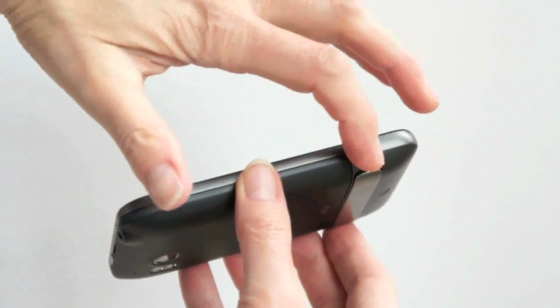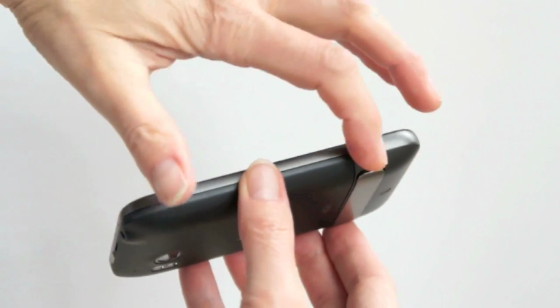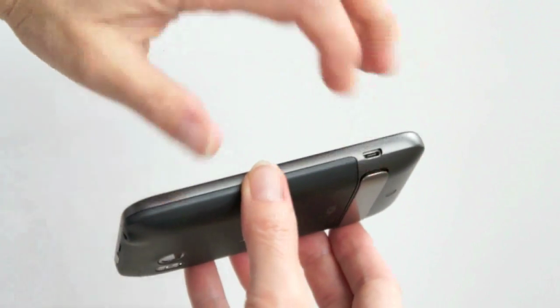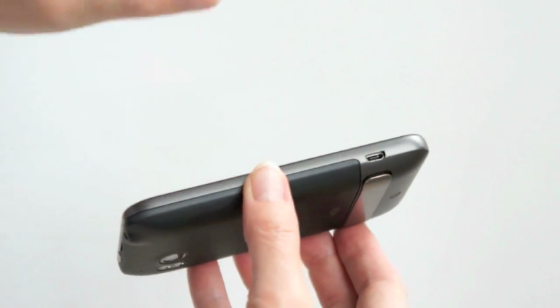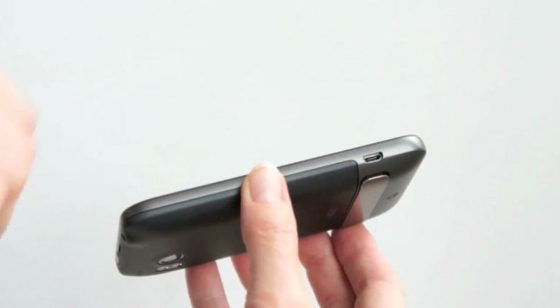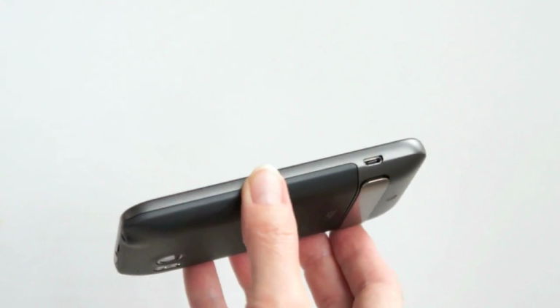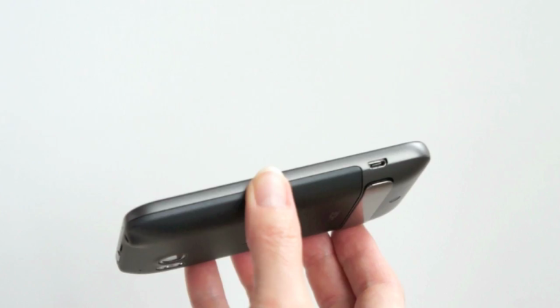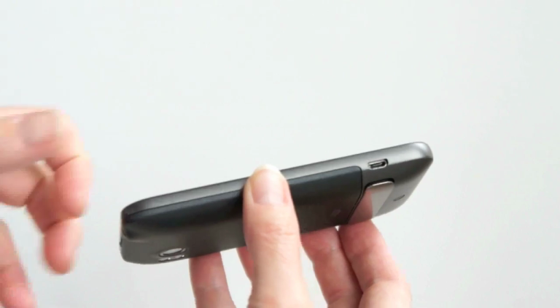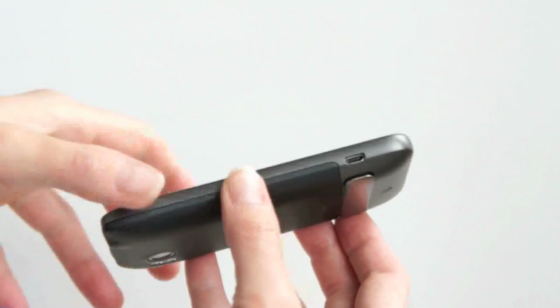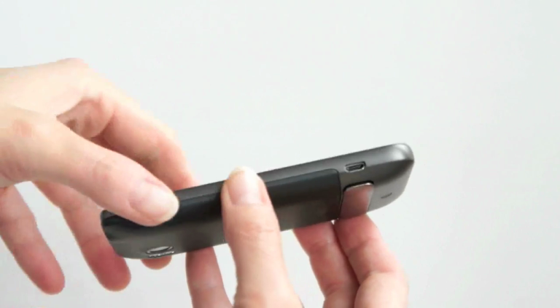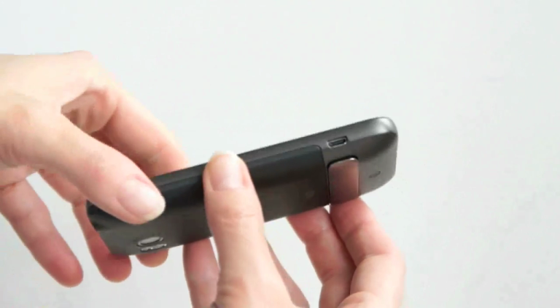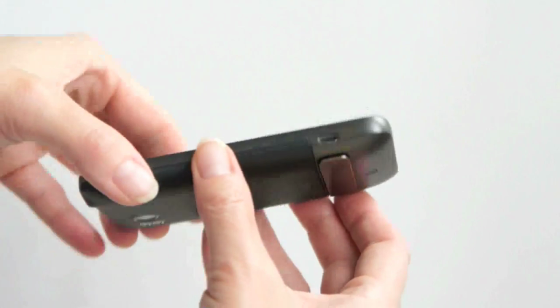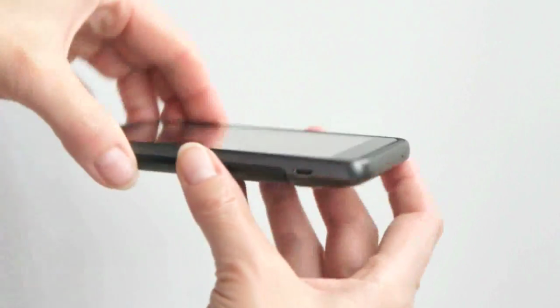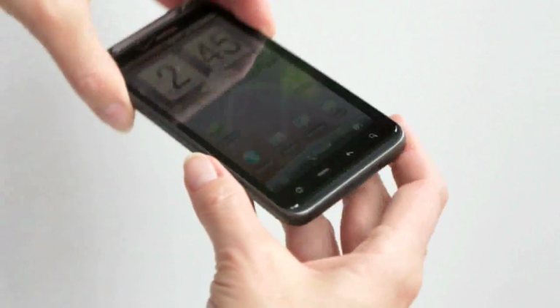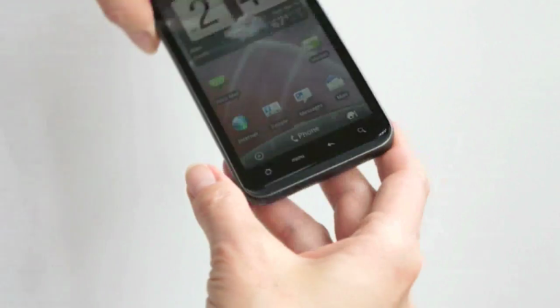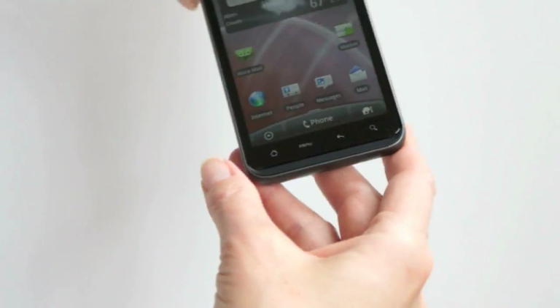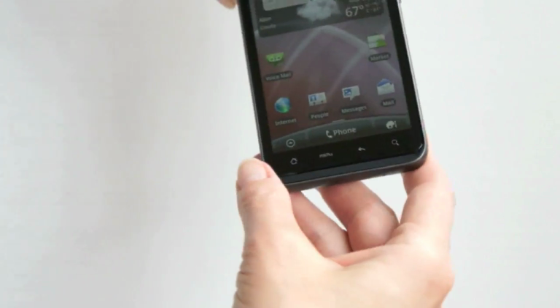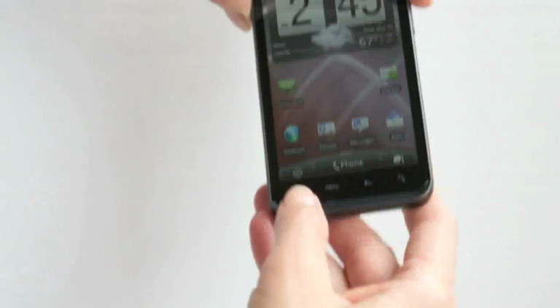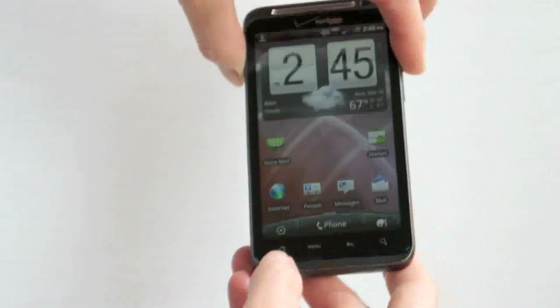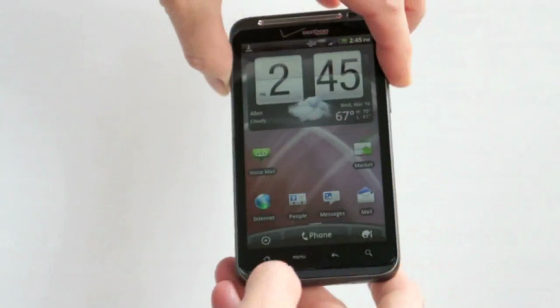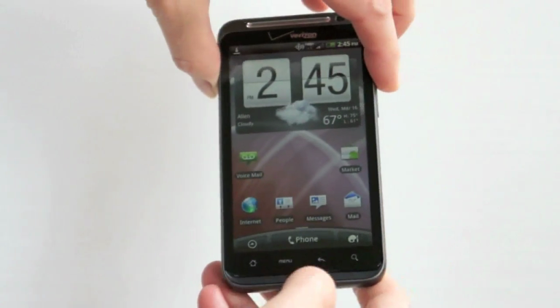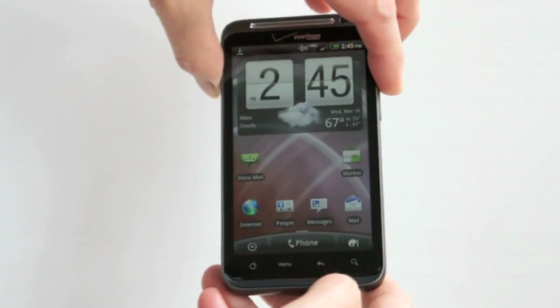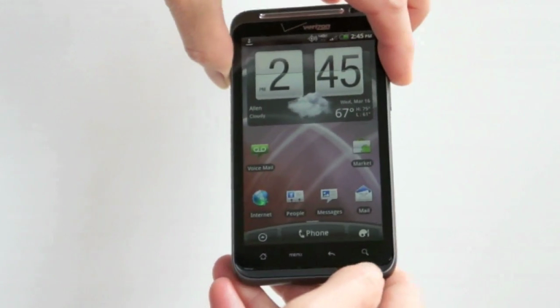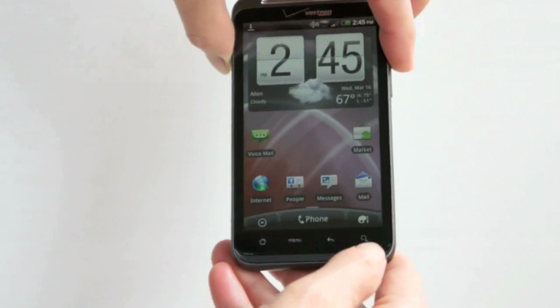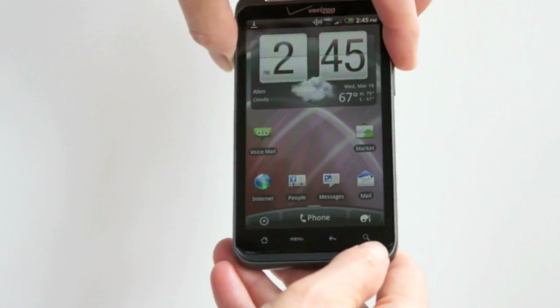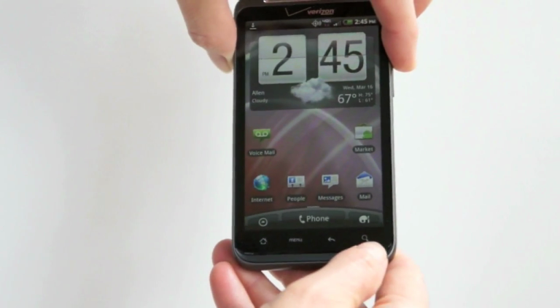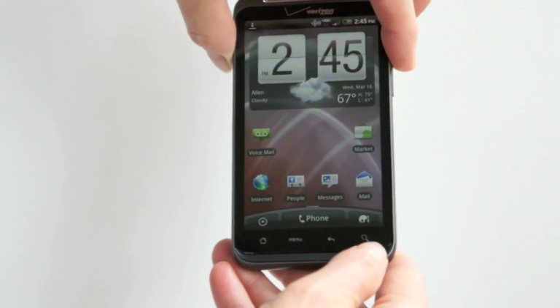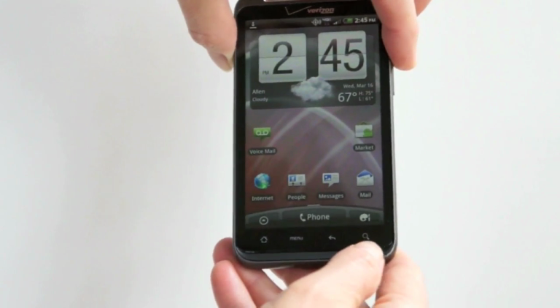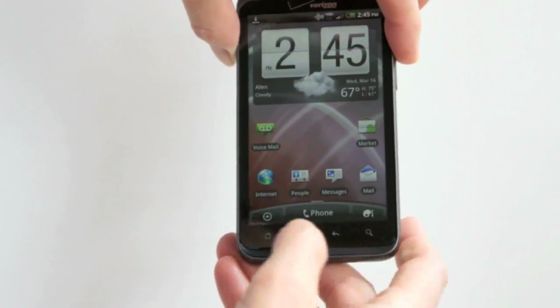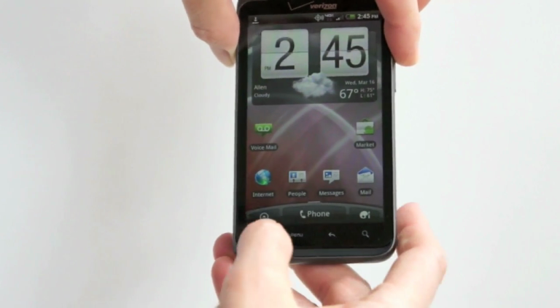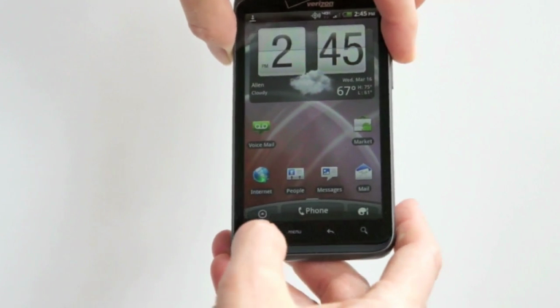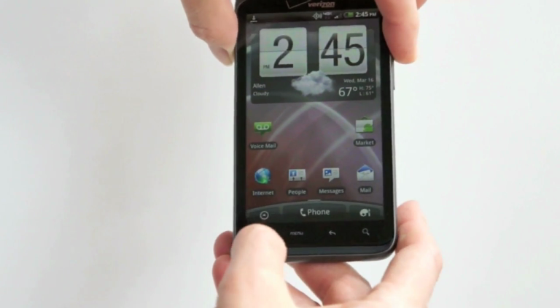Micro-USB over here, and your standard Android capacitive touch buttons on the bottom.